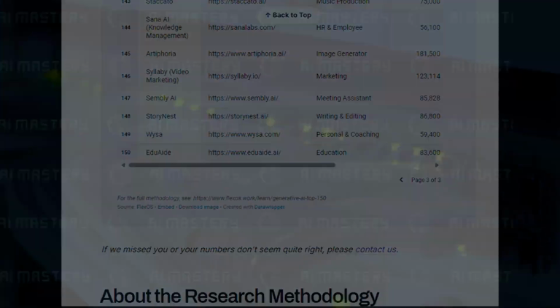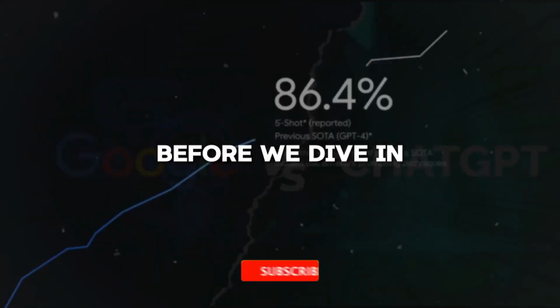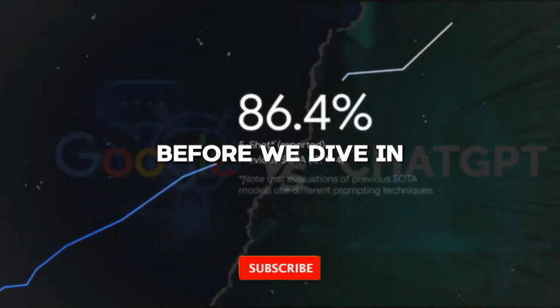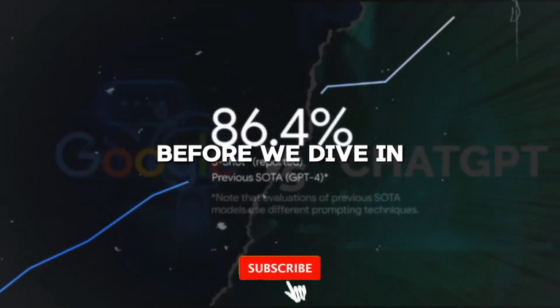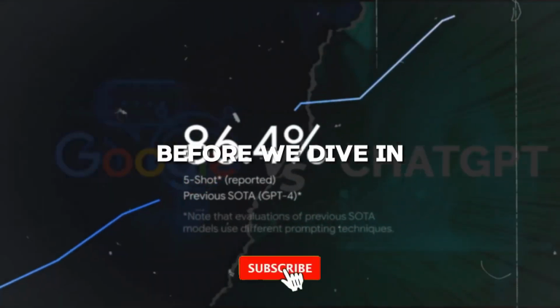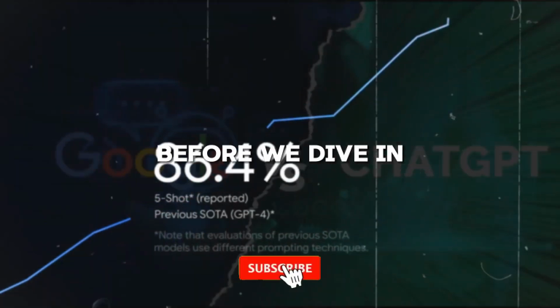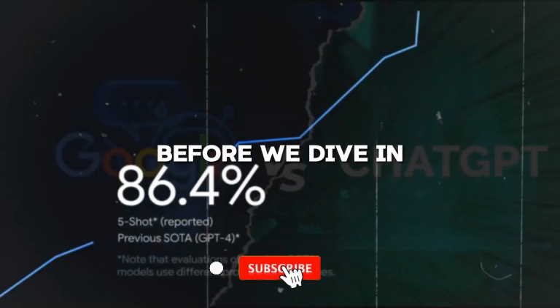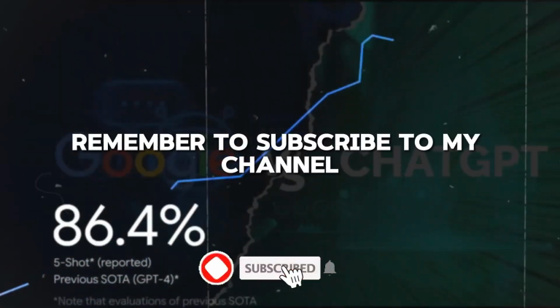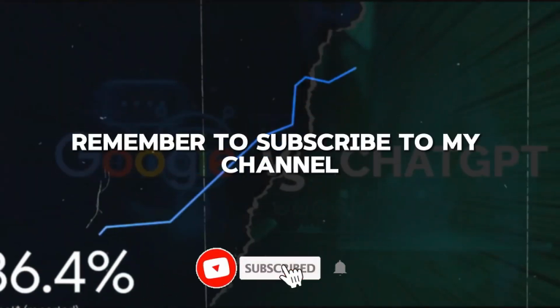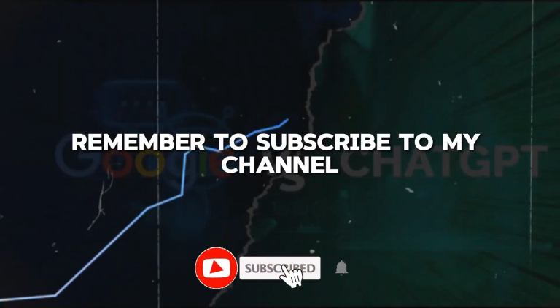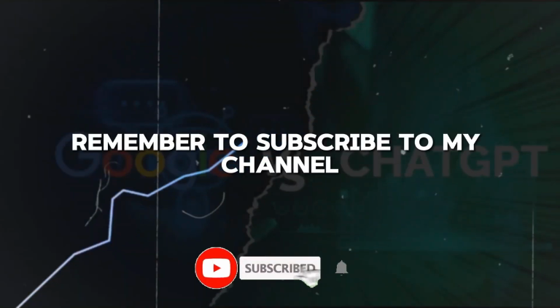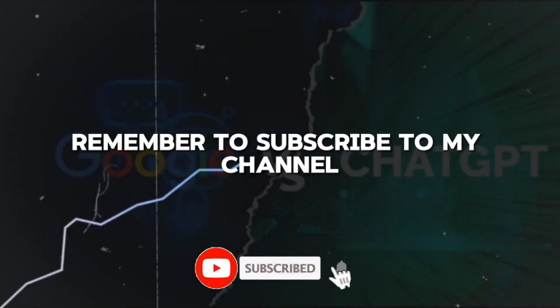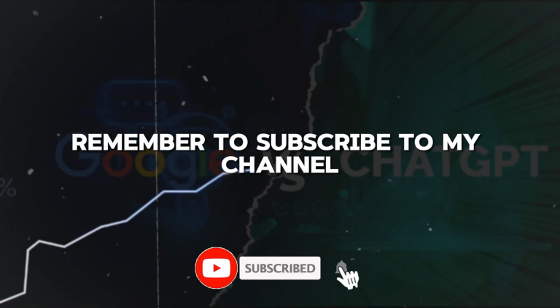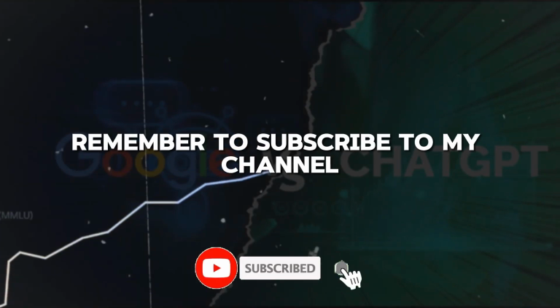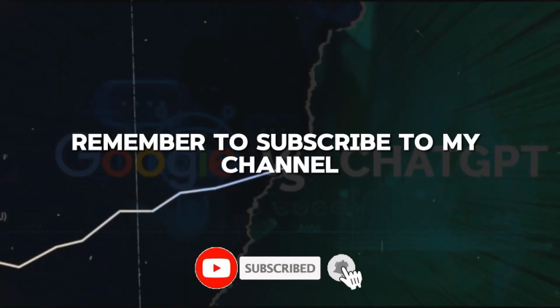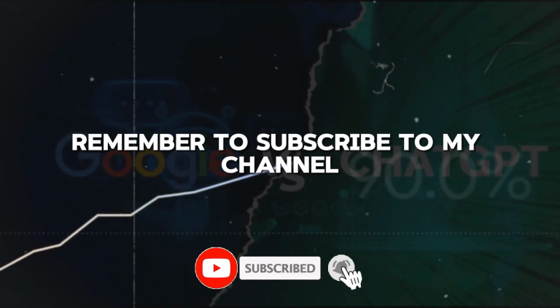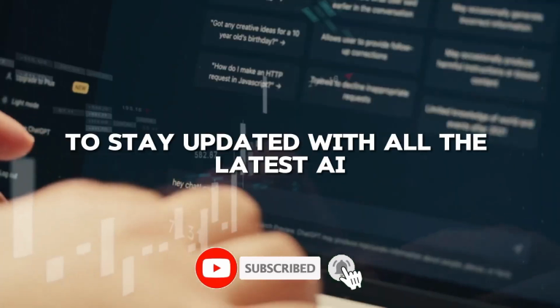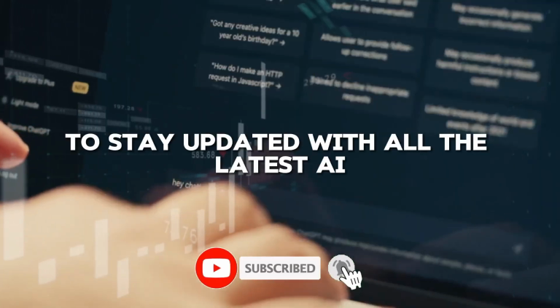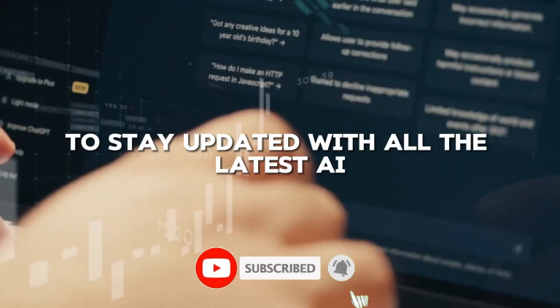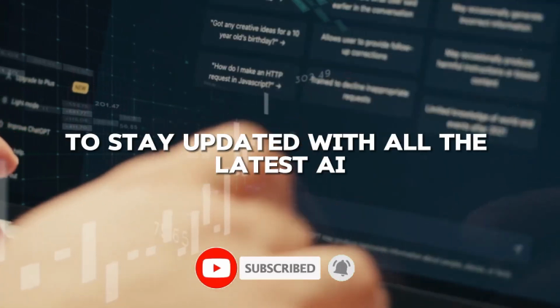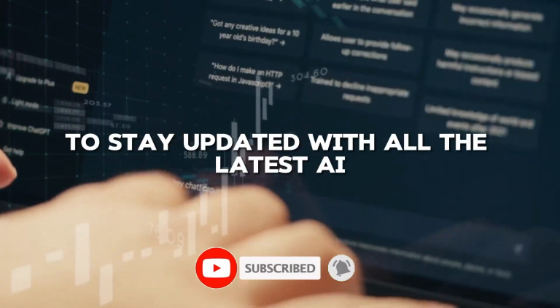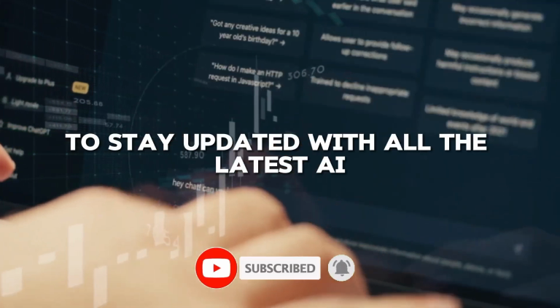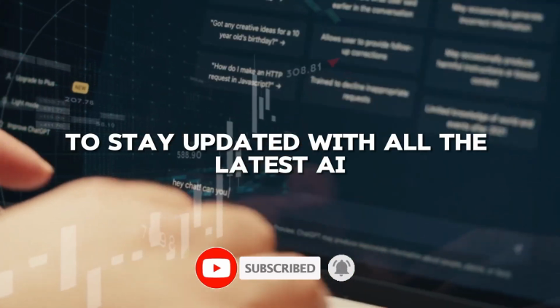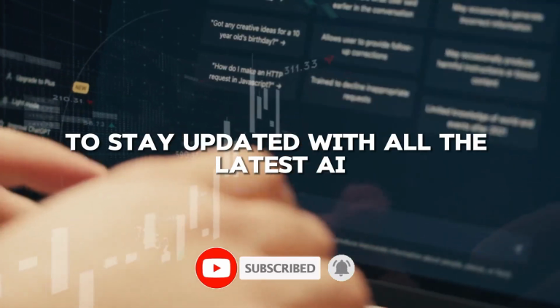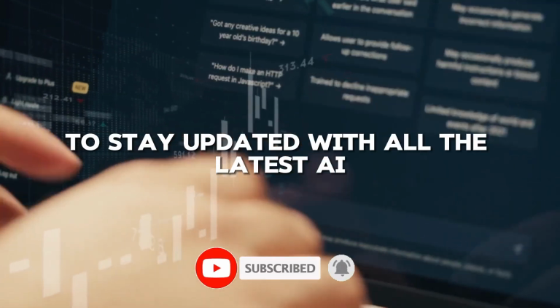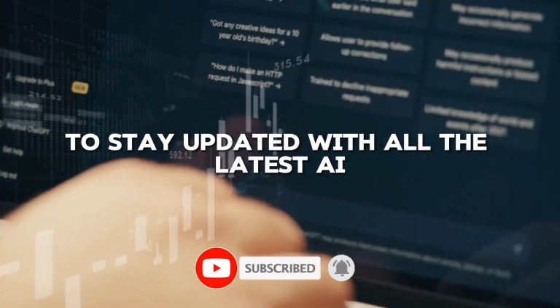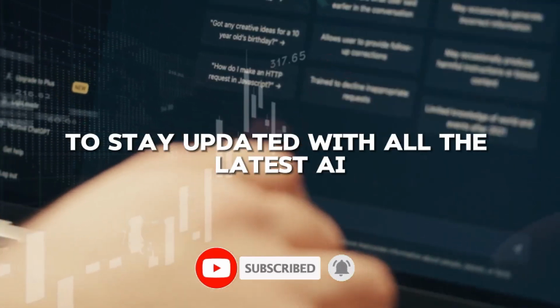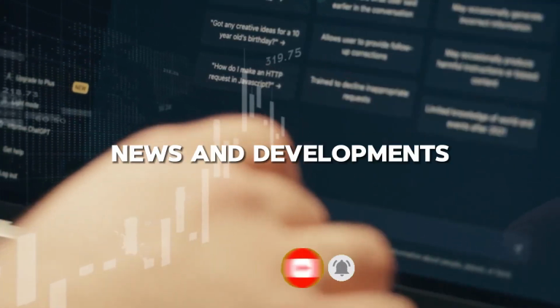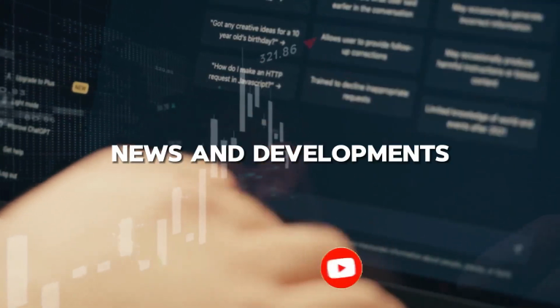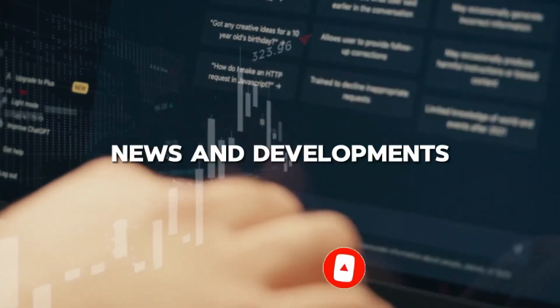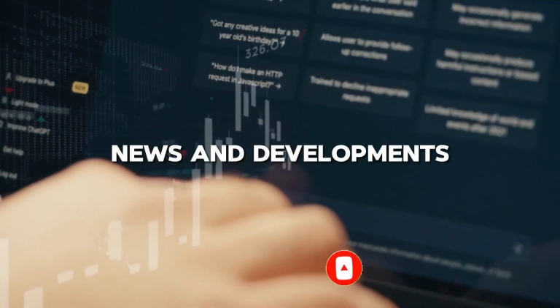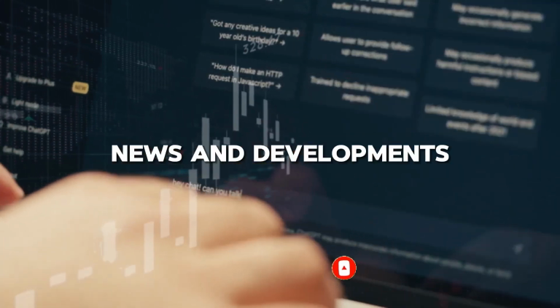Before we dive in, remember to subscribe to my channel to stay updated with all the latest AI news and developments.